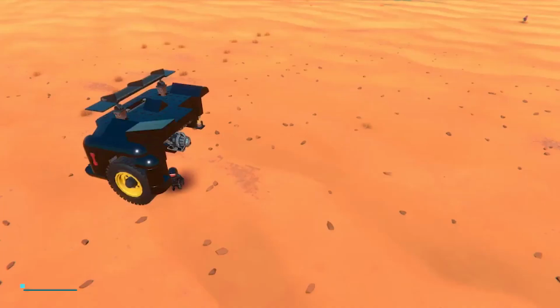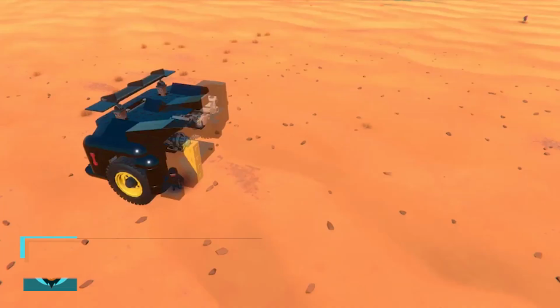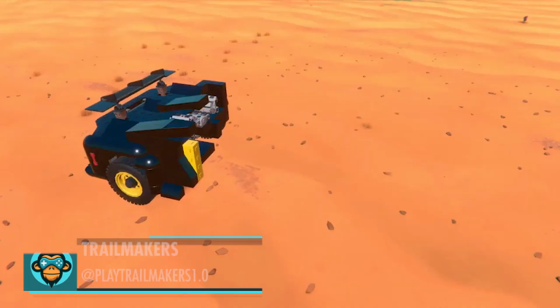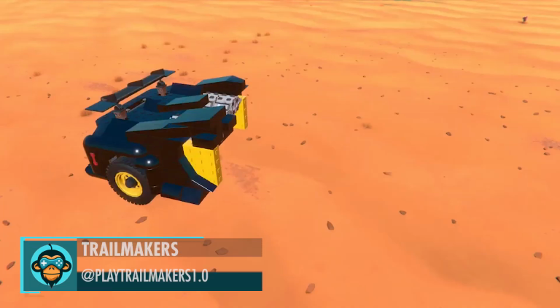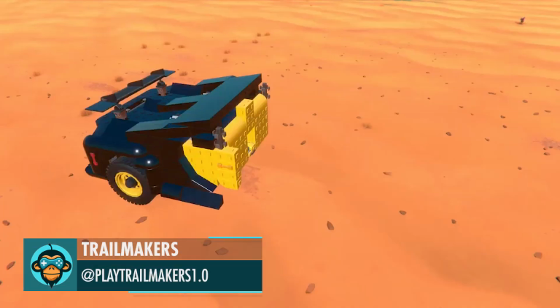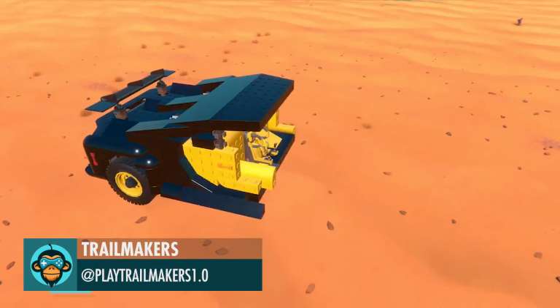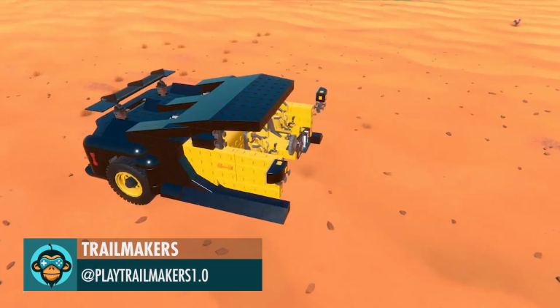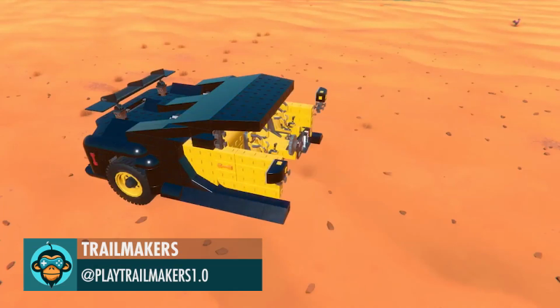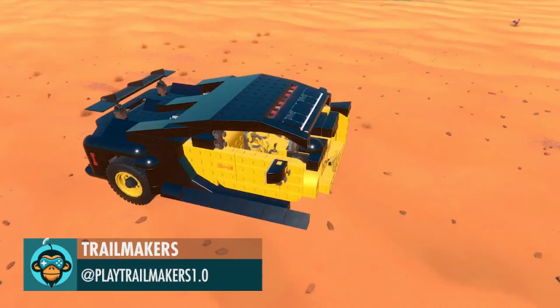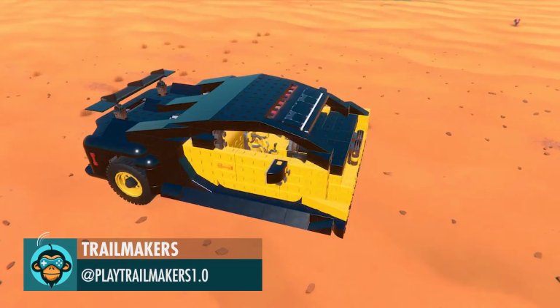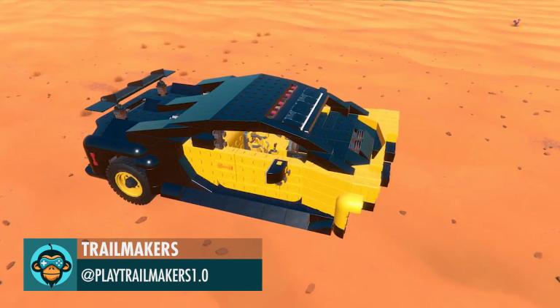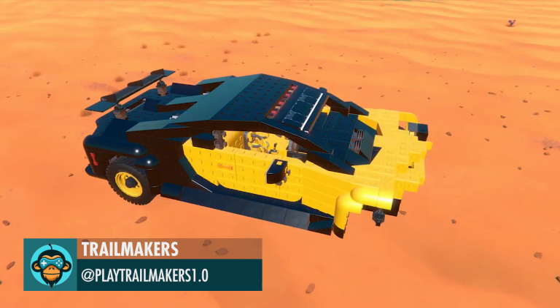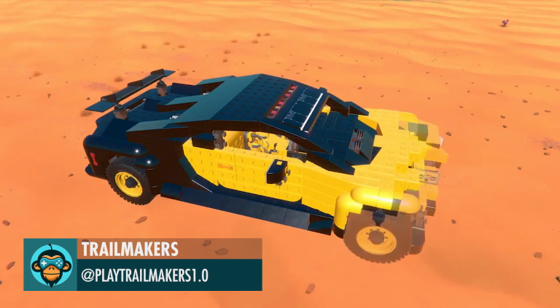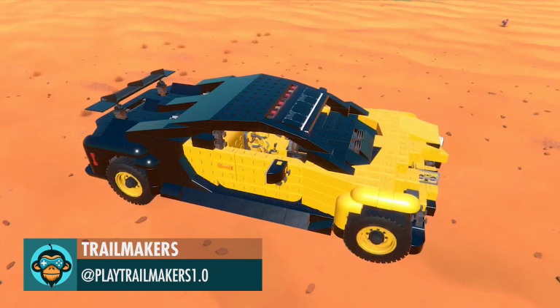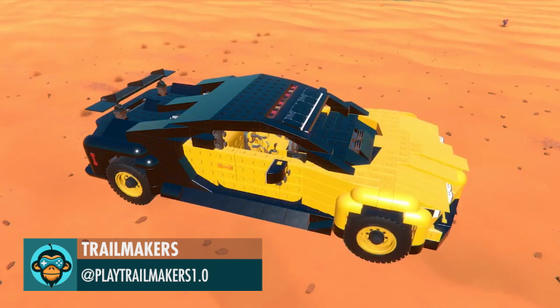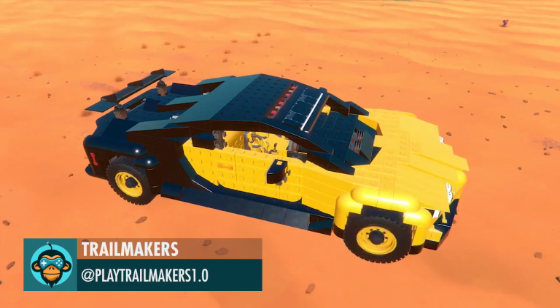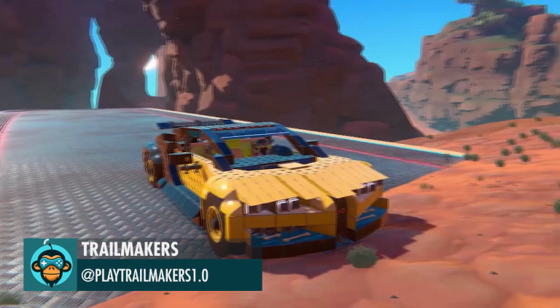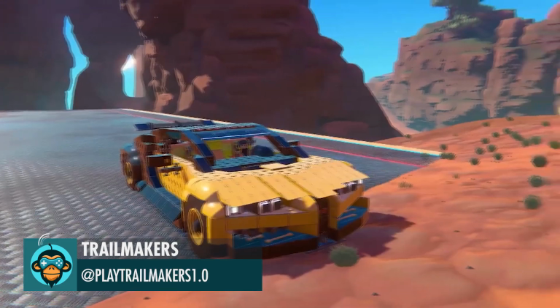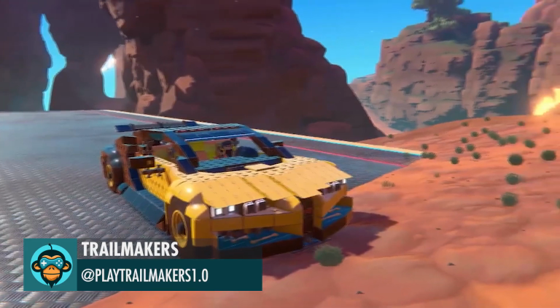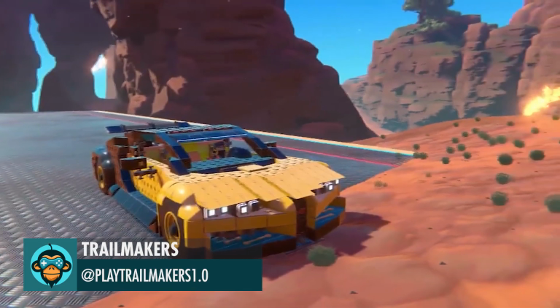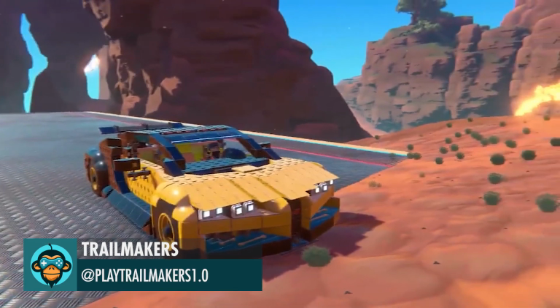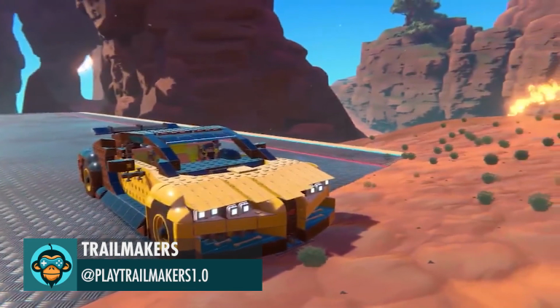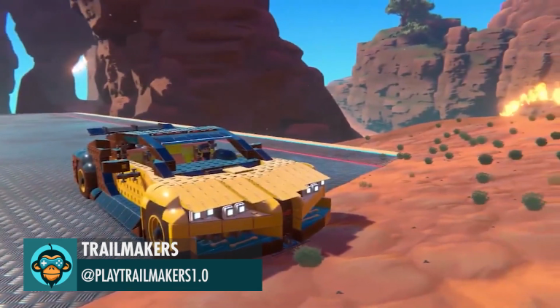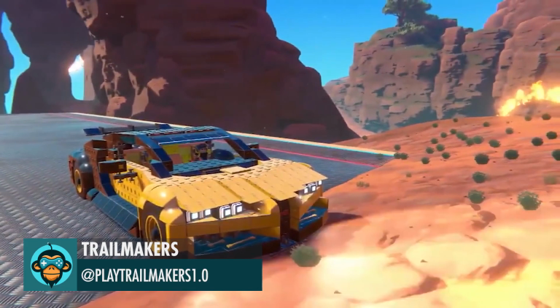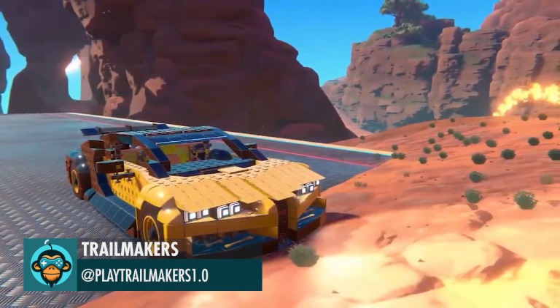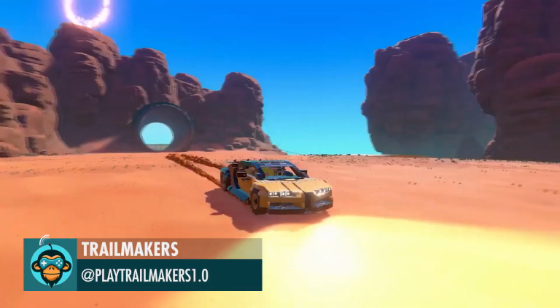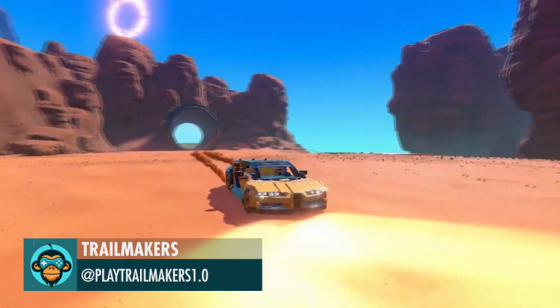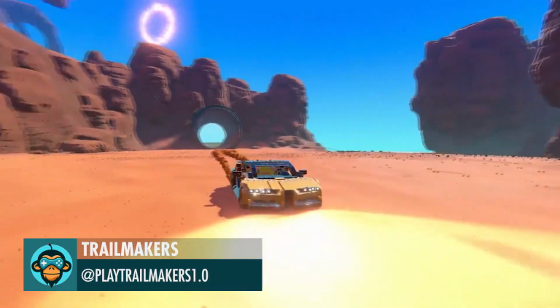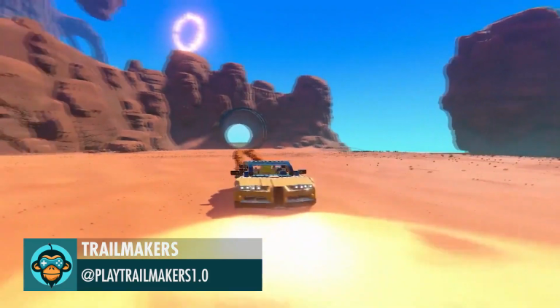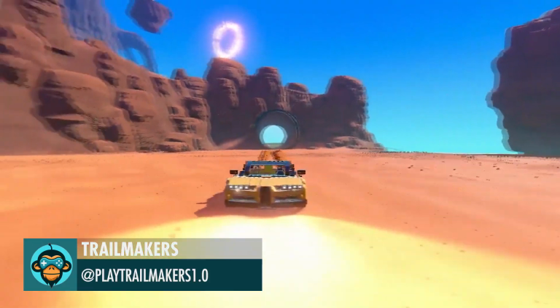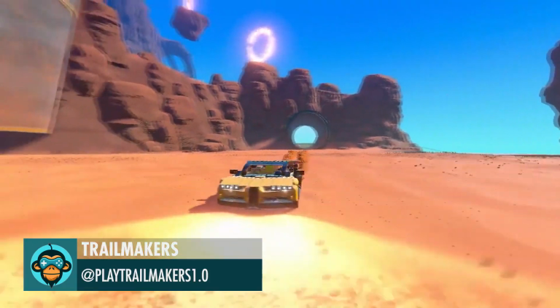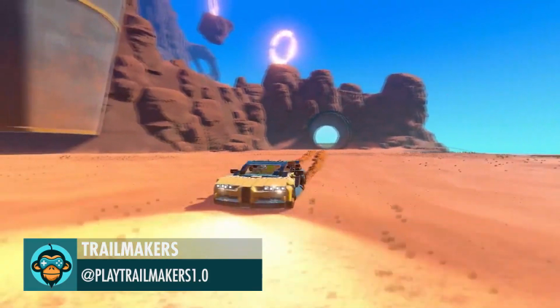Trail Makers launches on September 18th for PC and Xbox. Check it out.